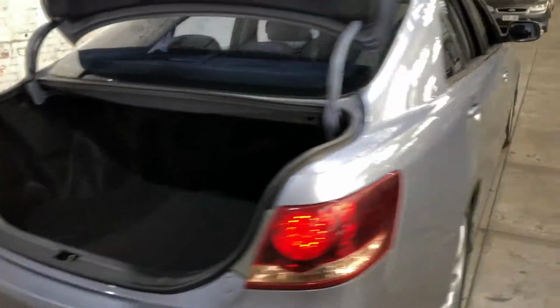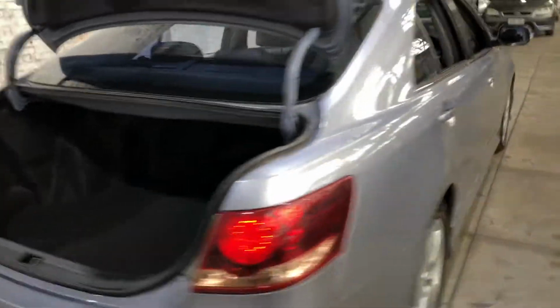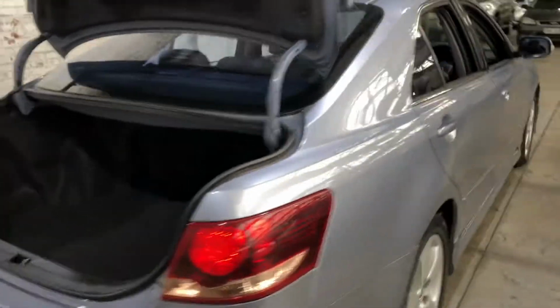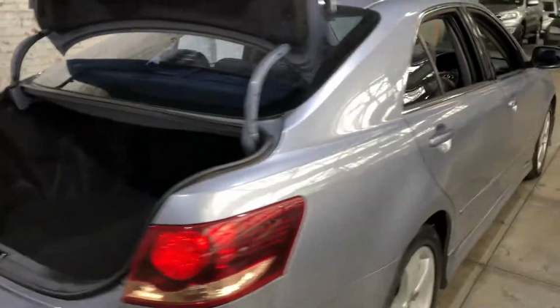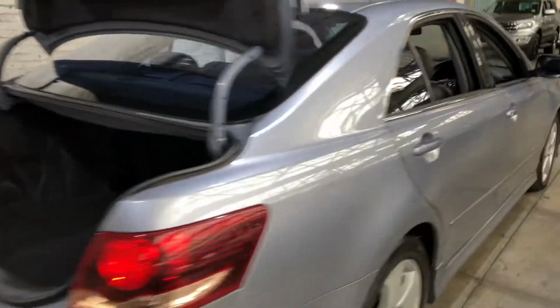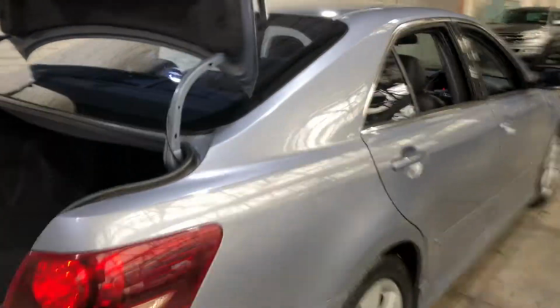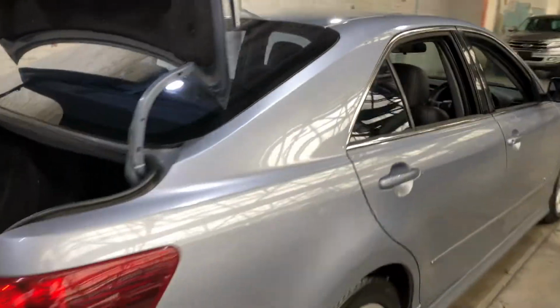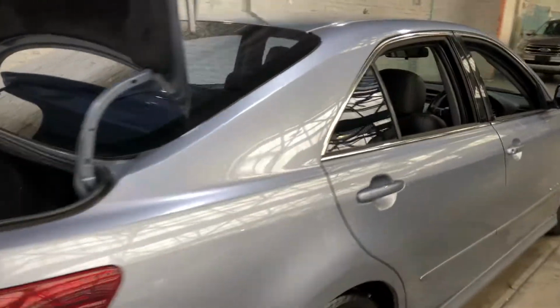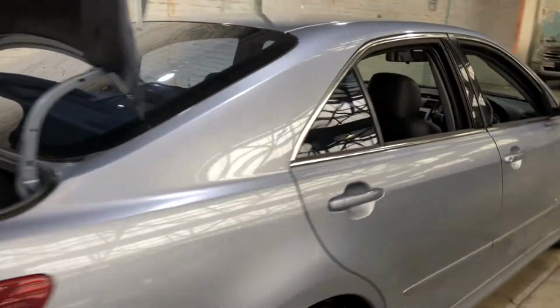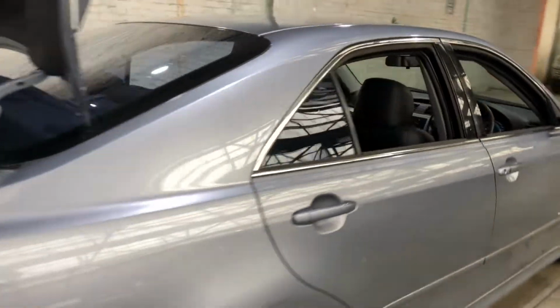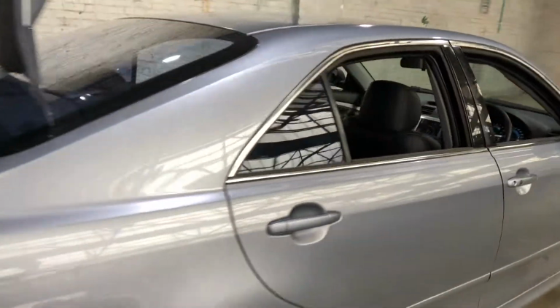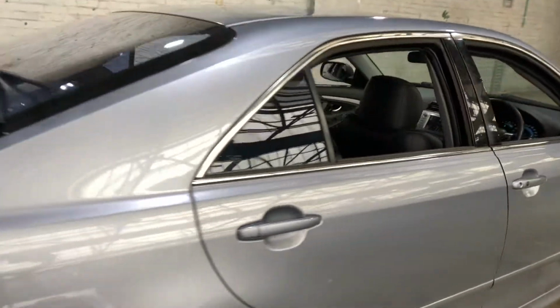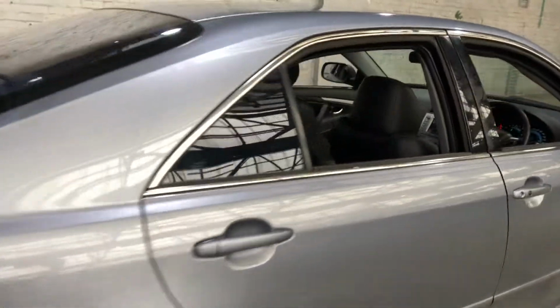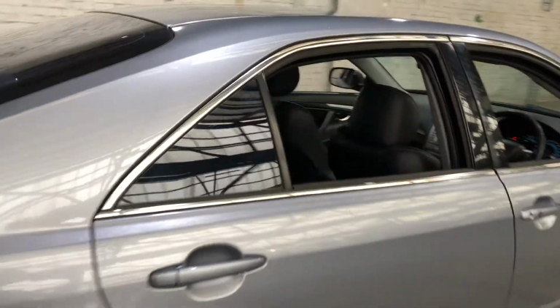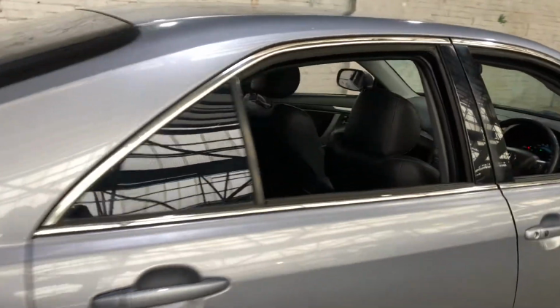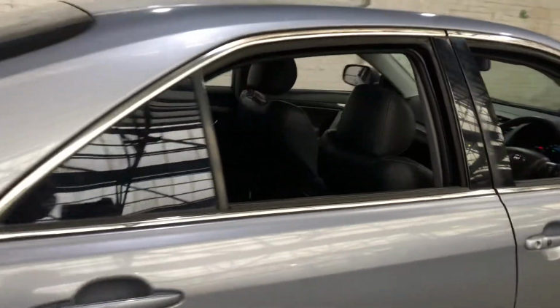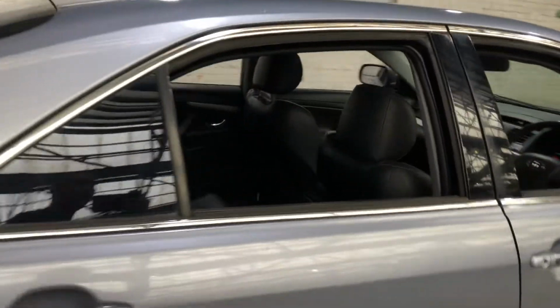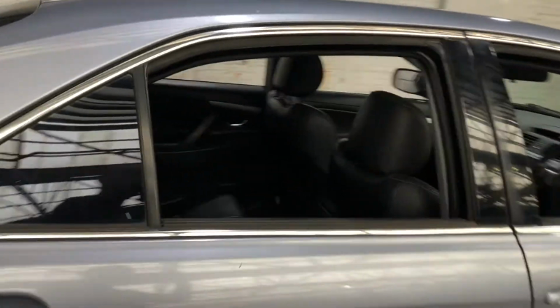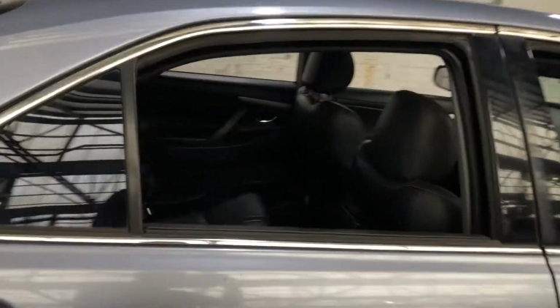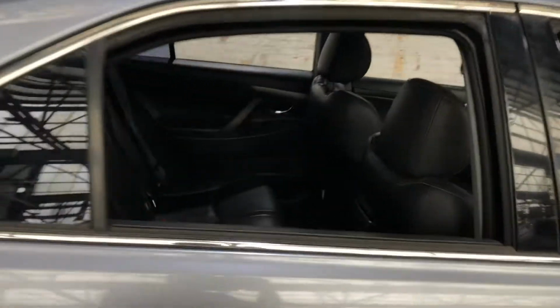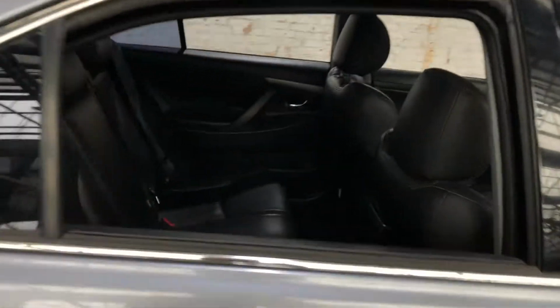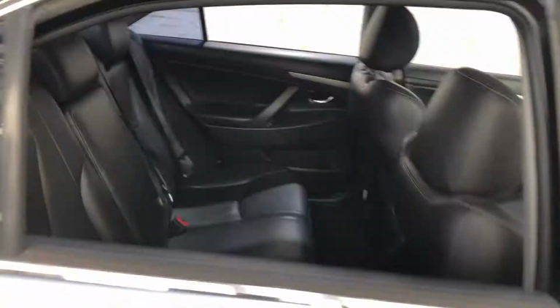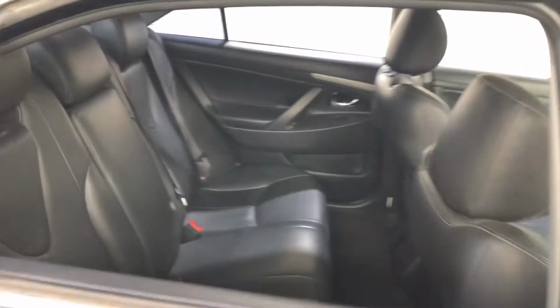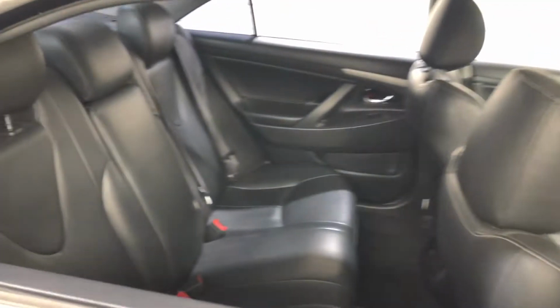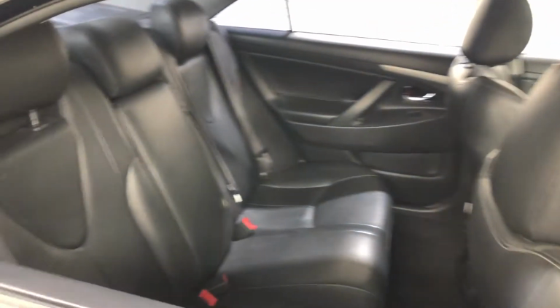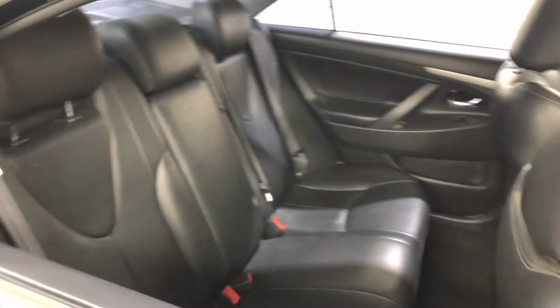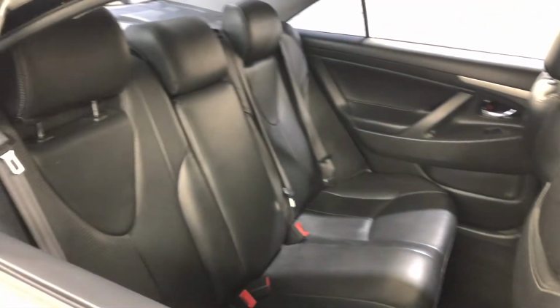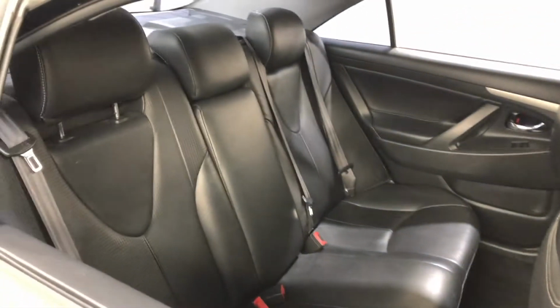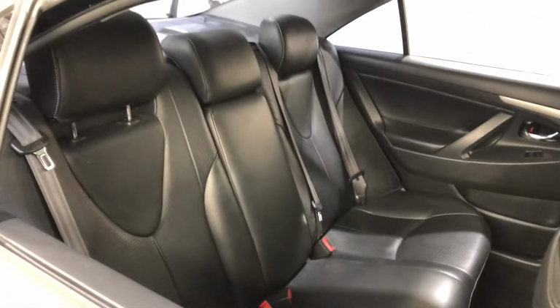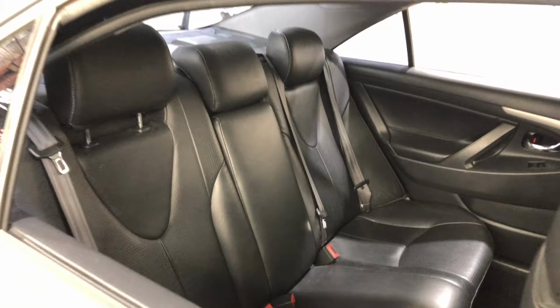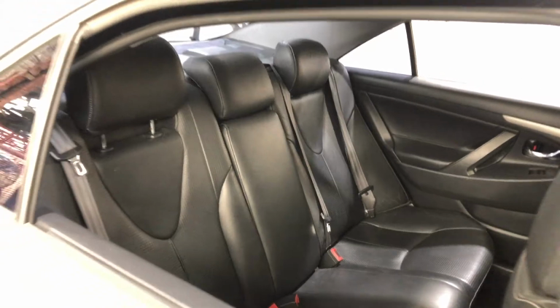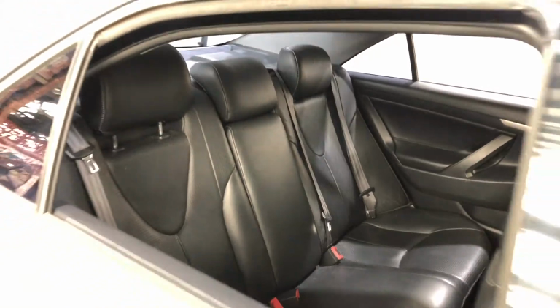Making your way inside the car, it comes with full leather interior and plenty of back seat space for your passengers.